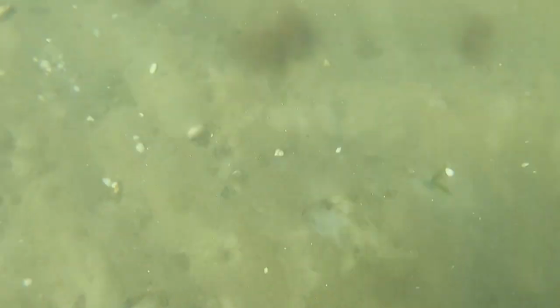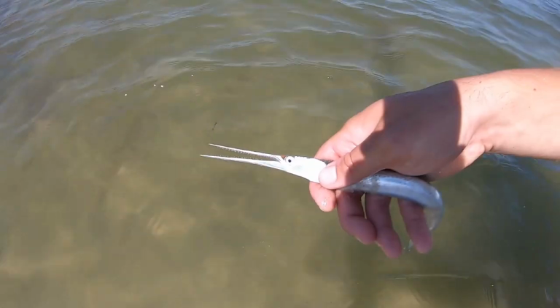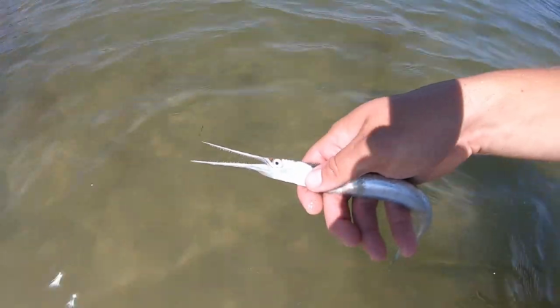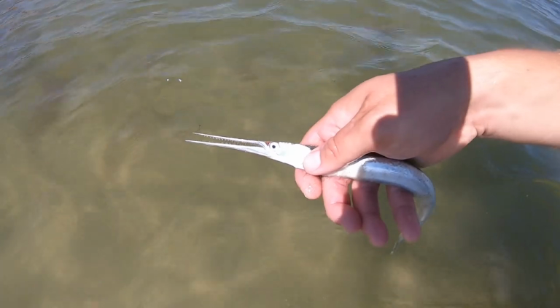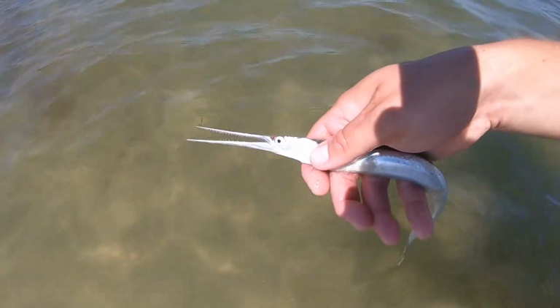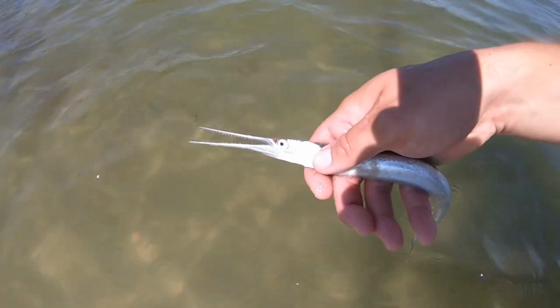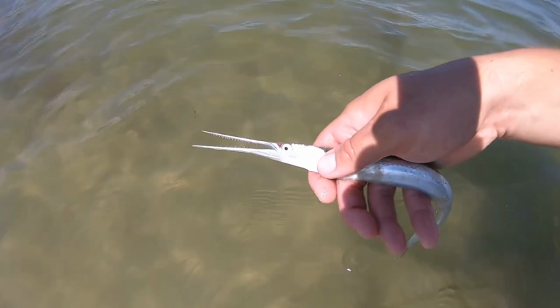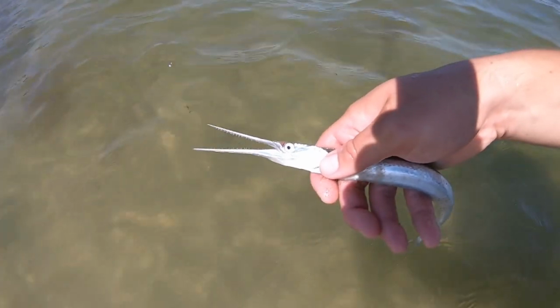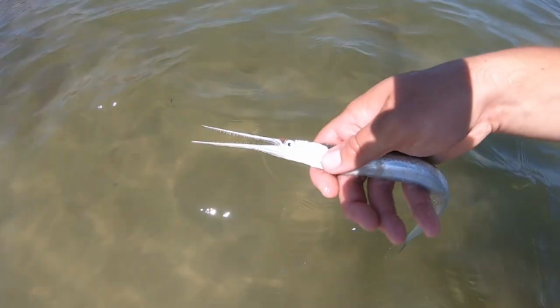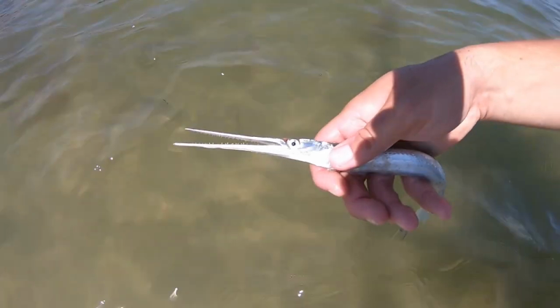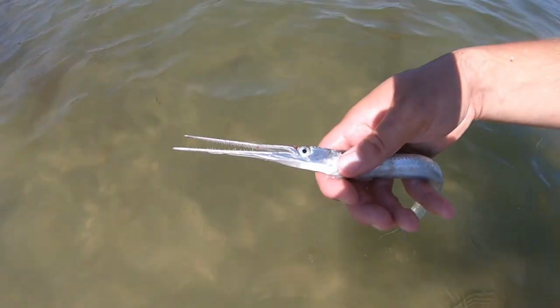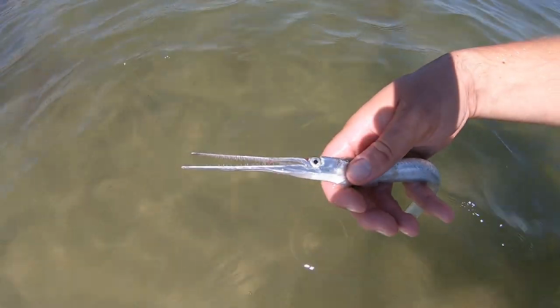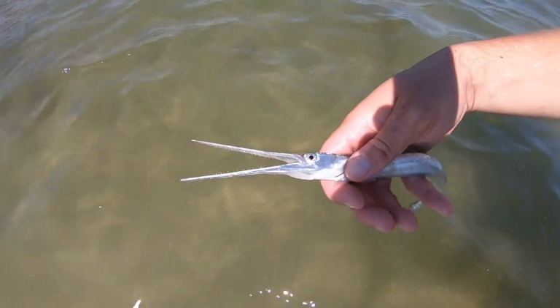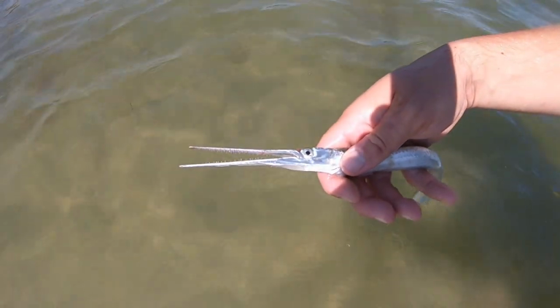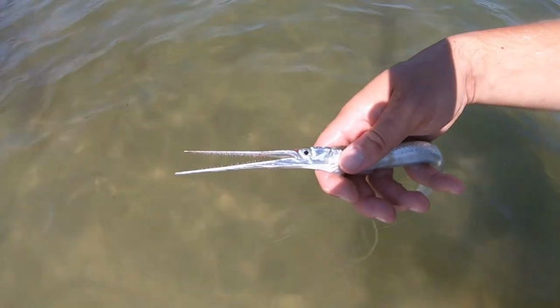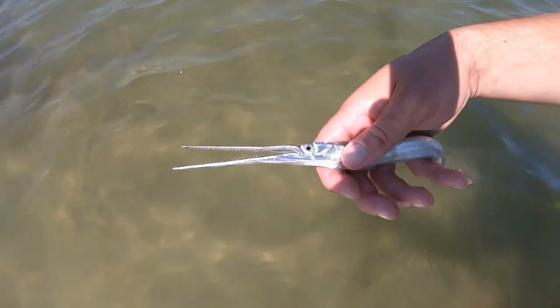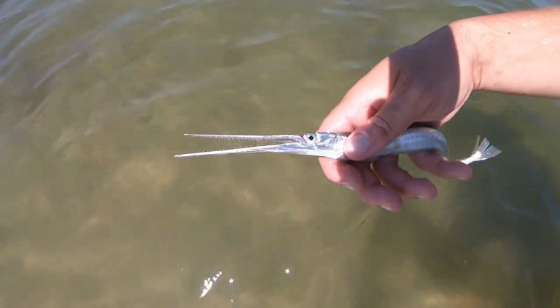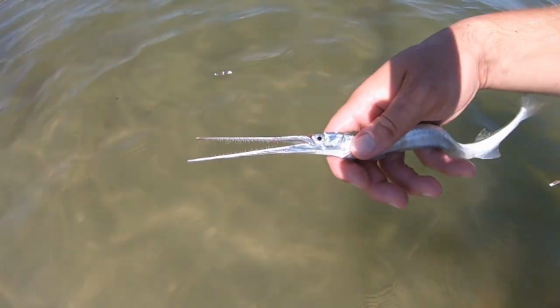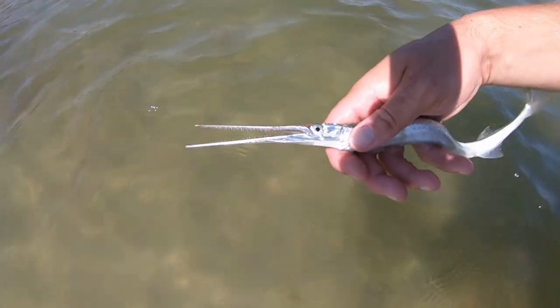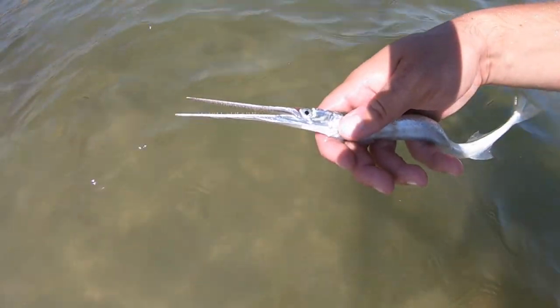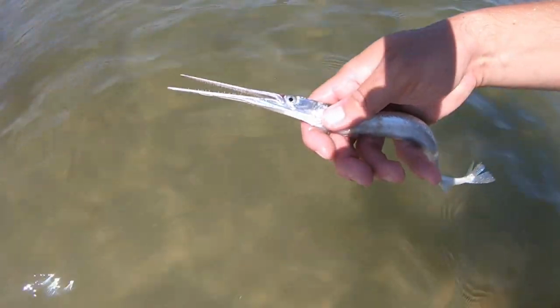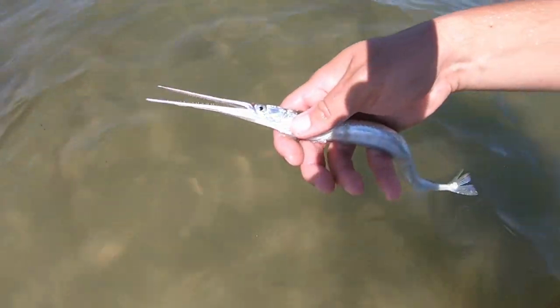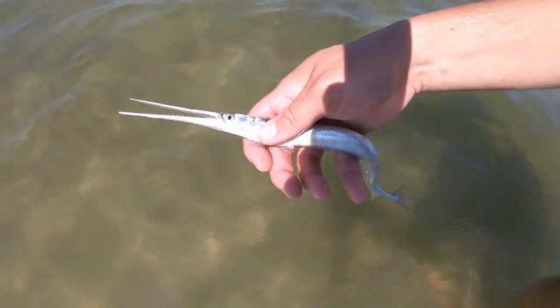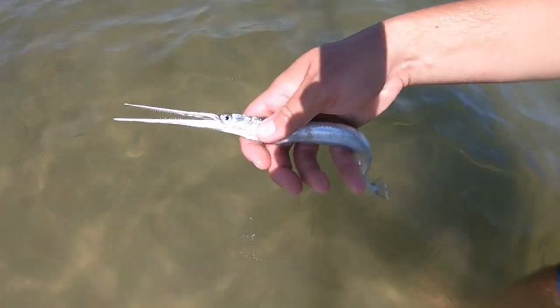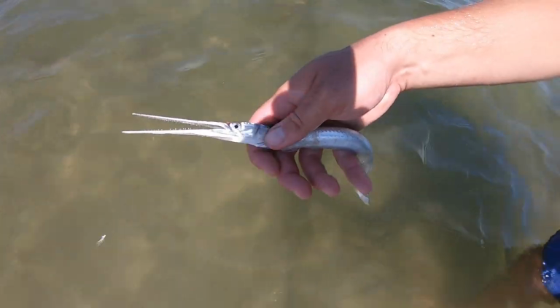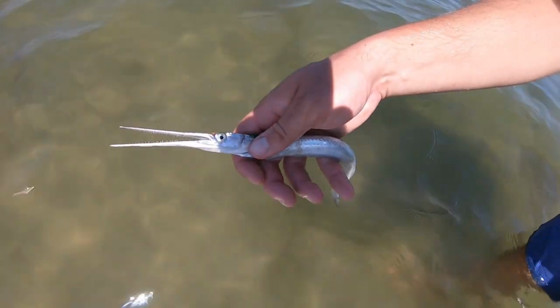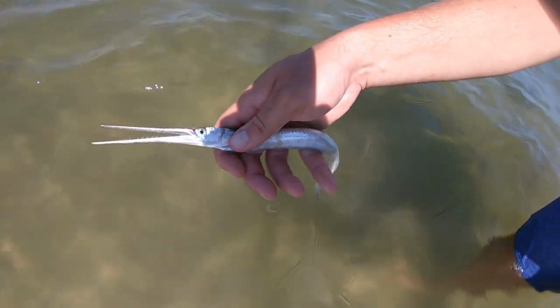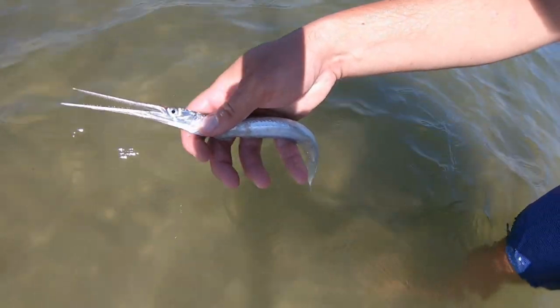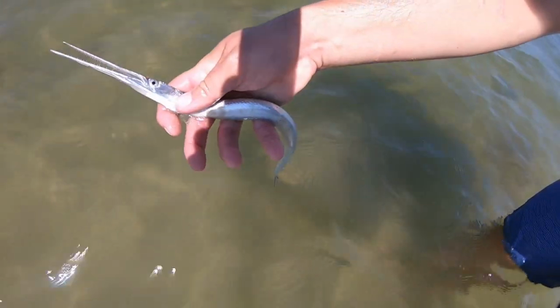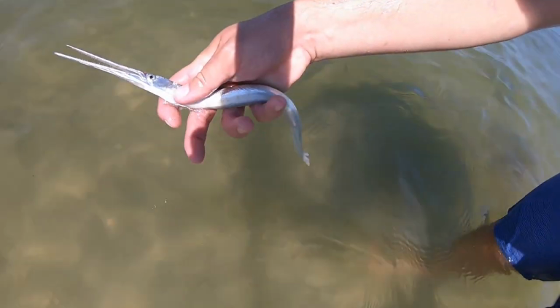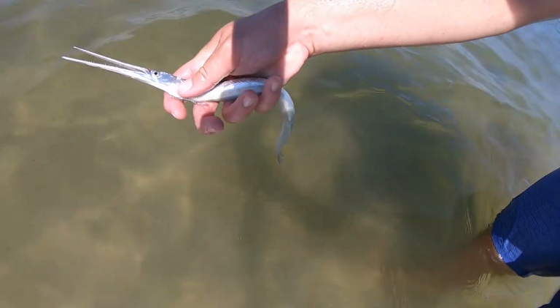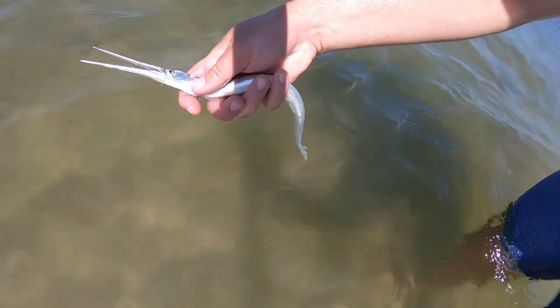I finally caught another needlefish. These guys are so hard to catch — they're like the fish of a thousand casts.